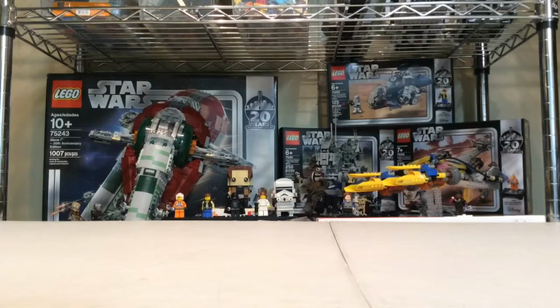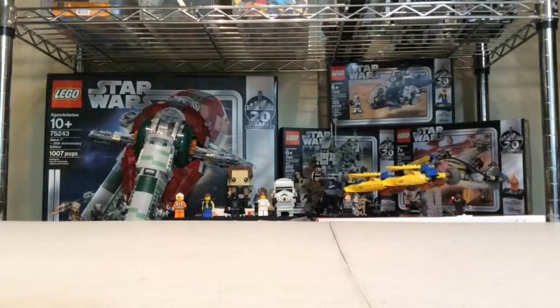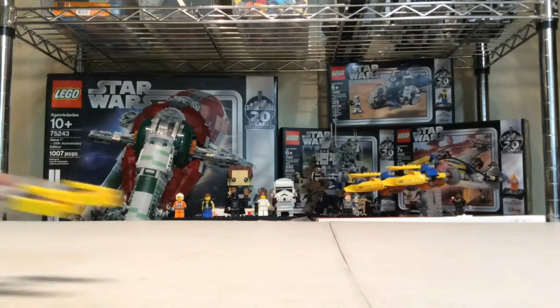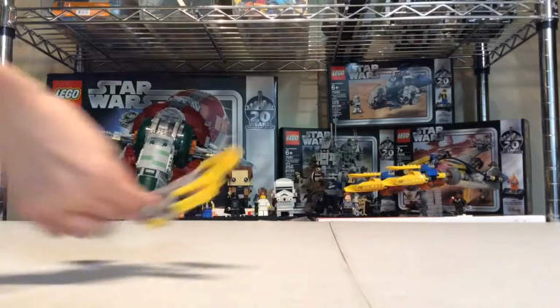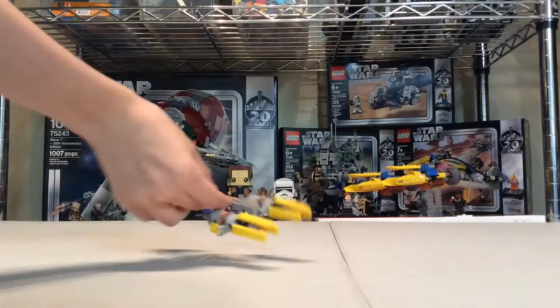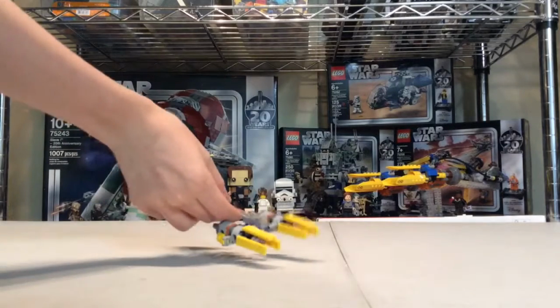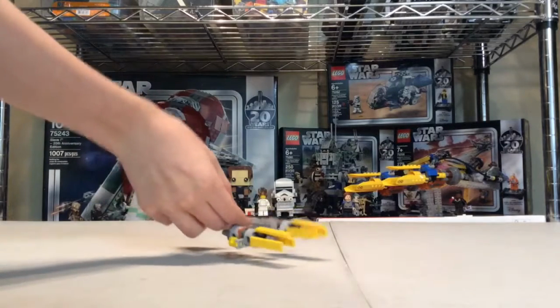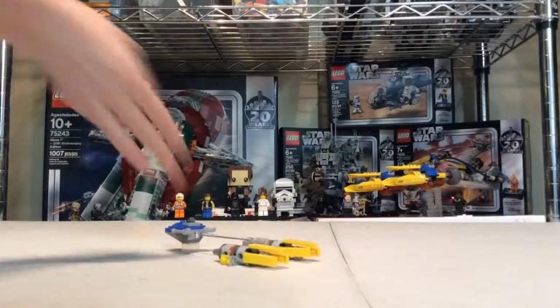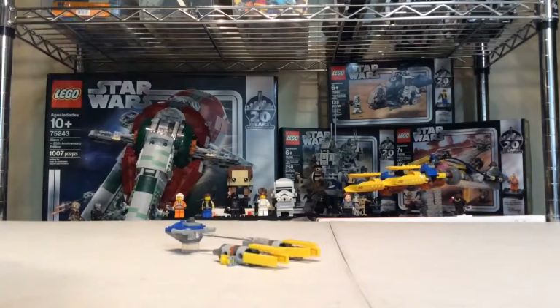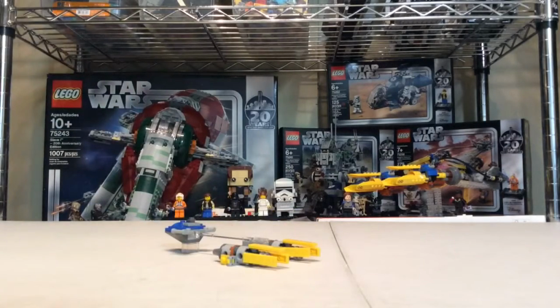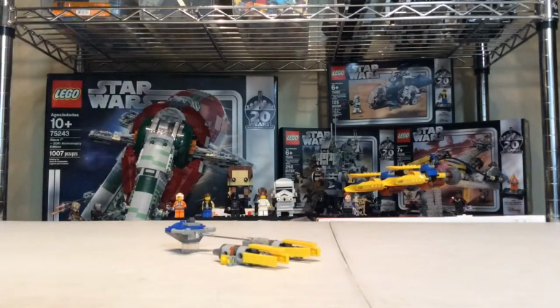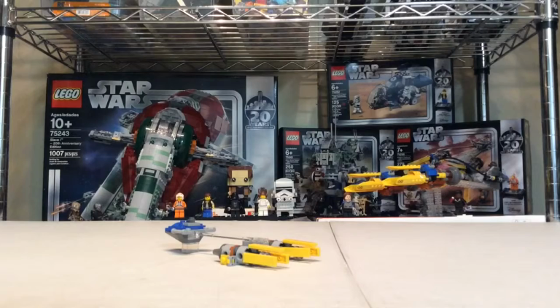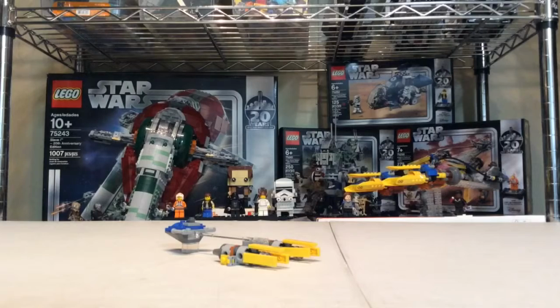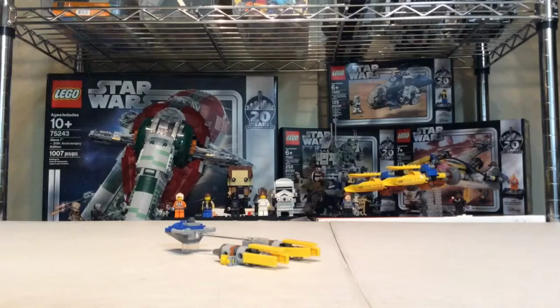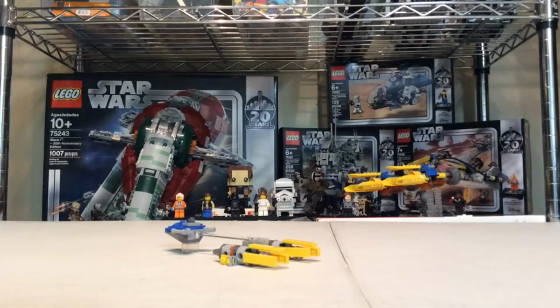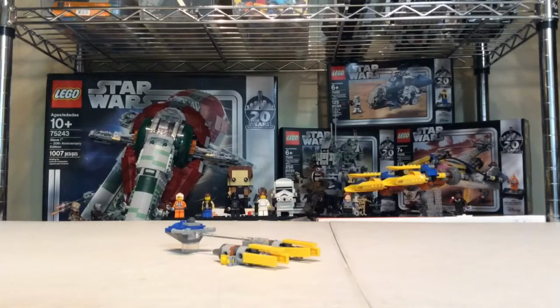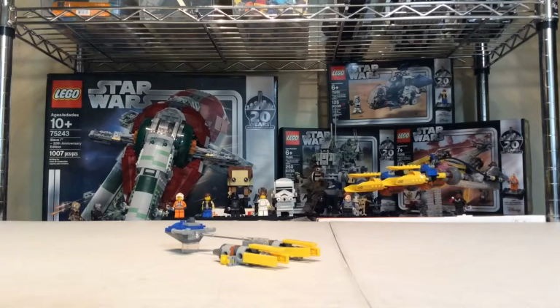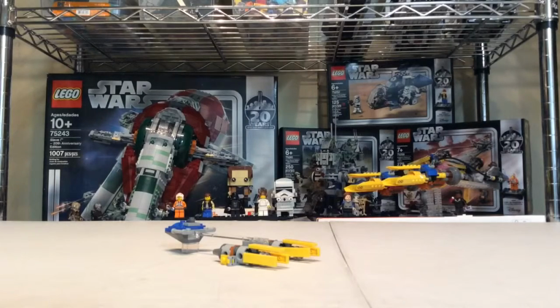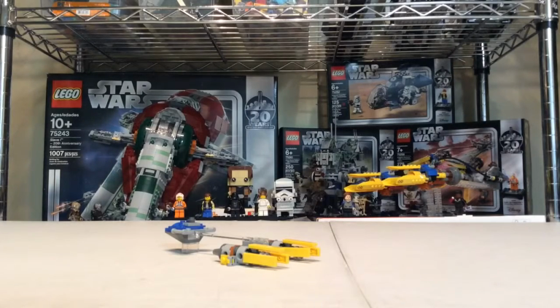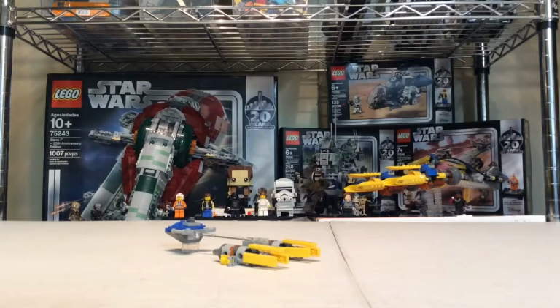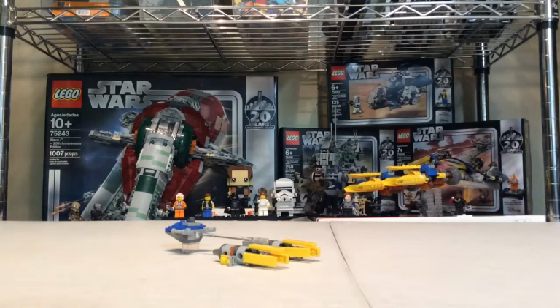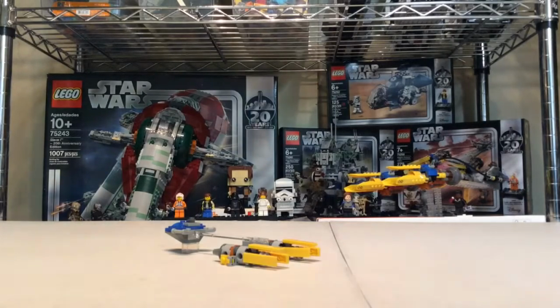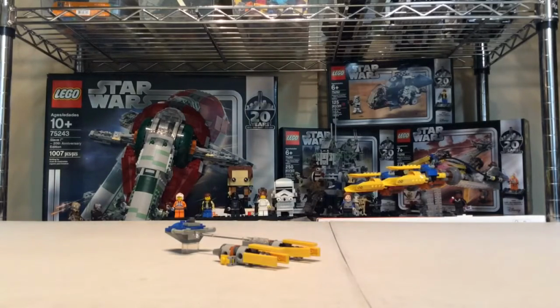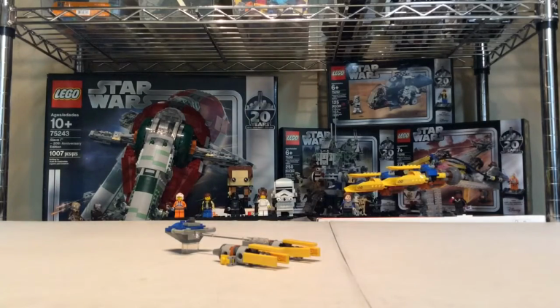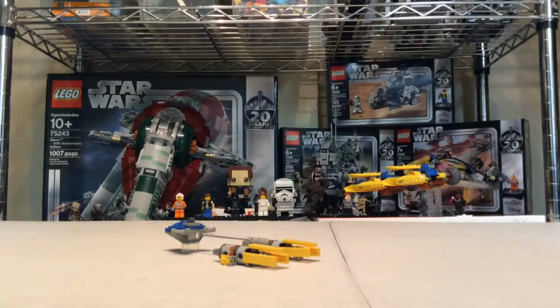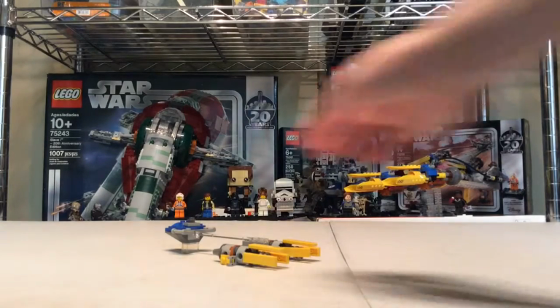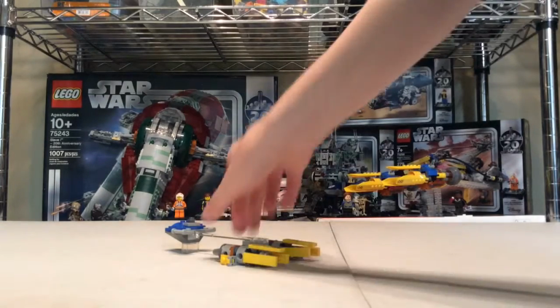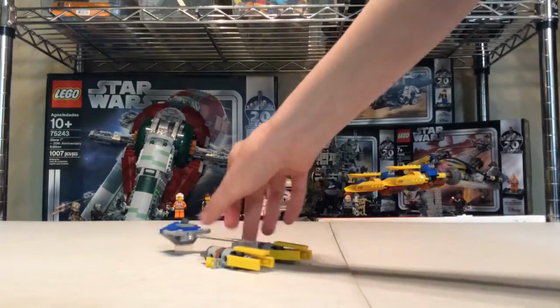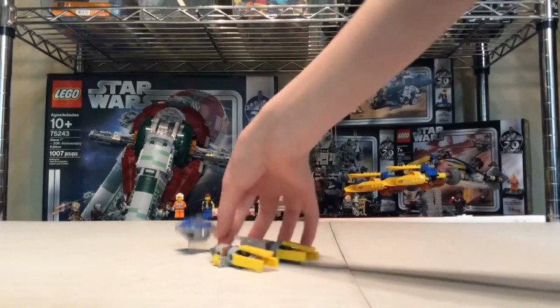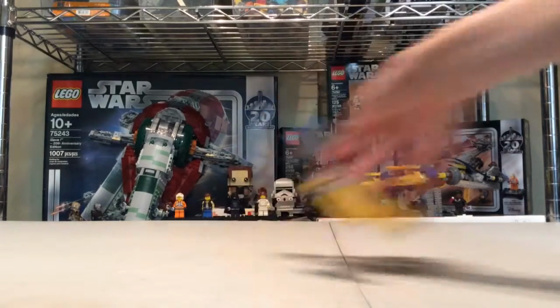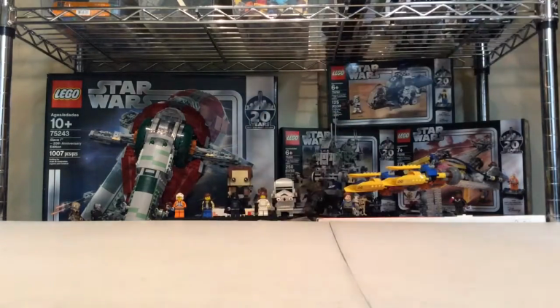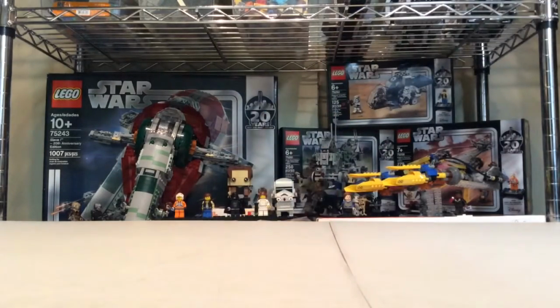Number 8 — this is the worst. Anakin's Podracer polybag. Do I need to say anything more? This looks terrible.